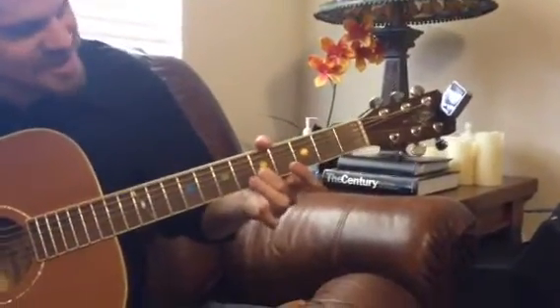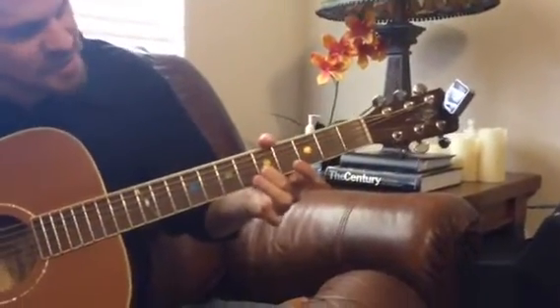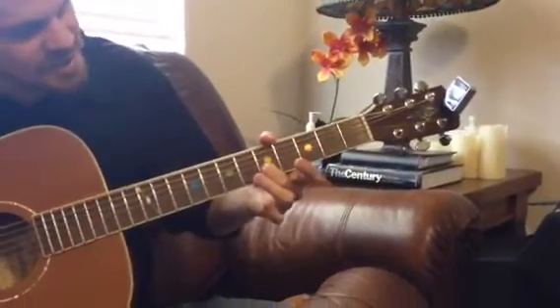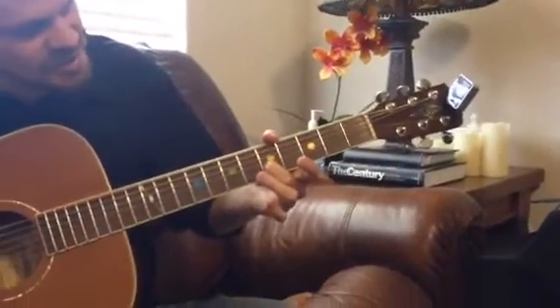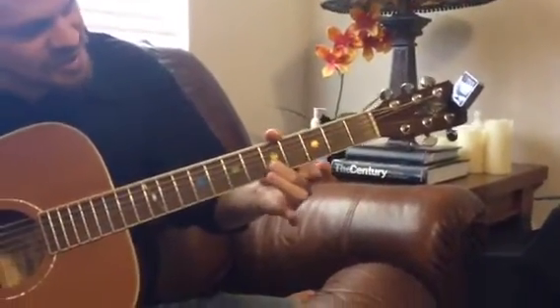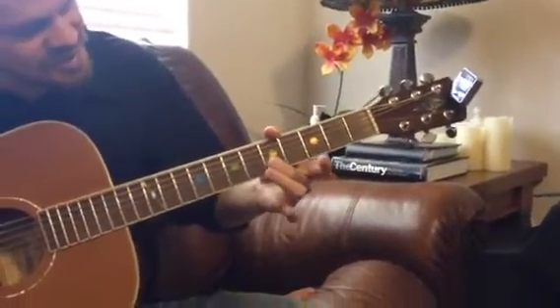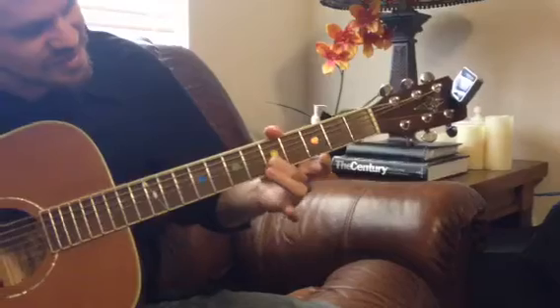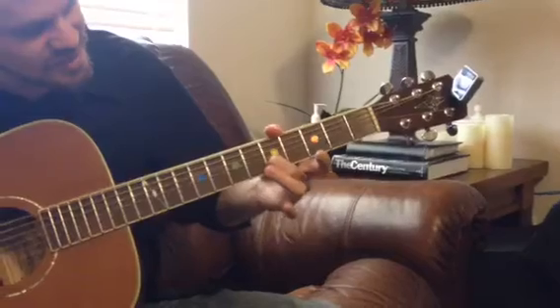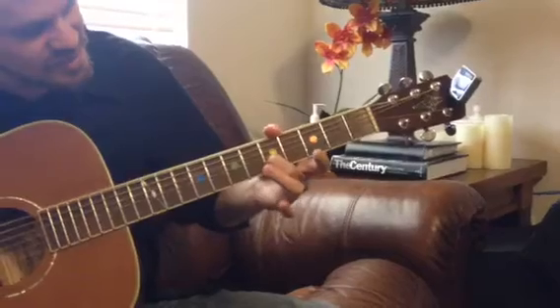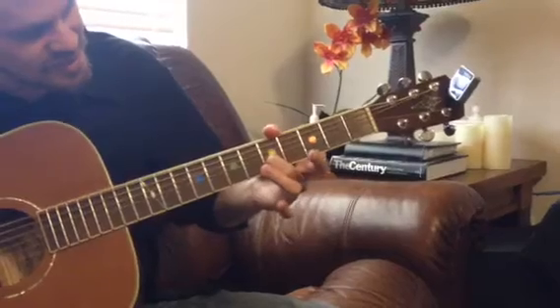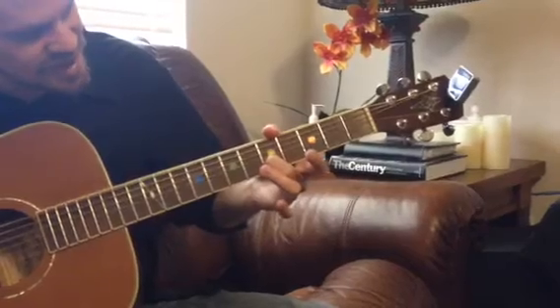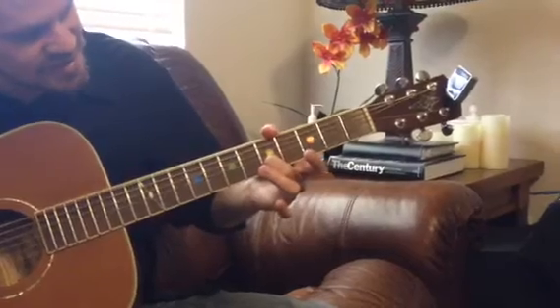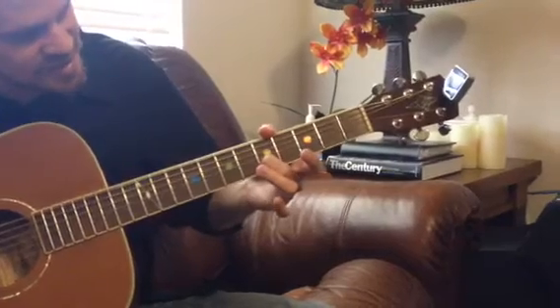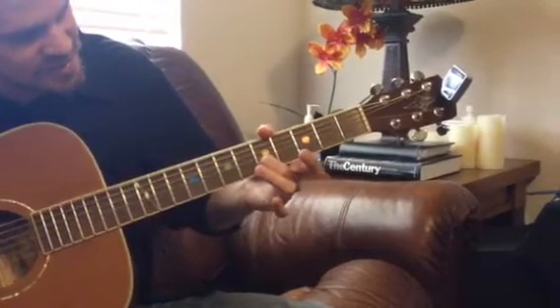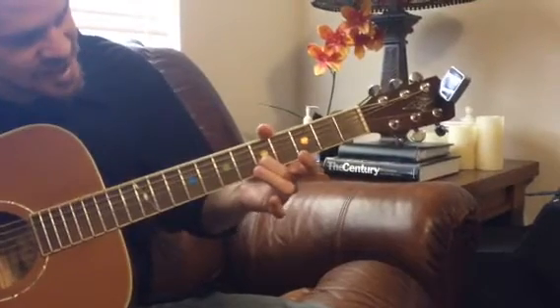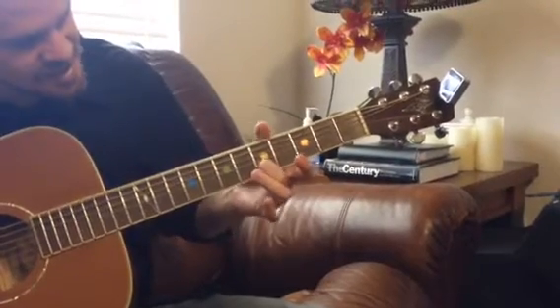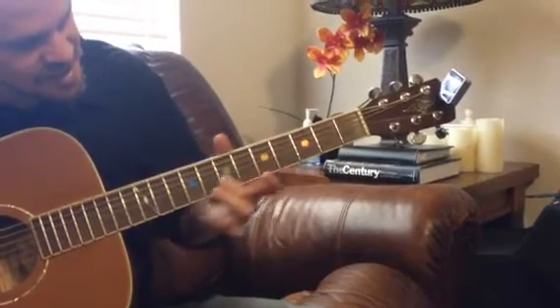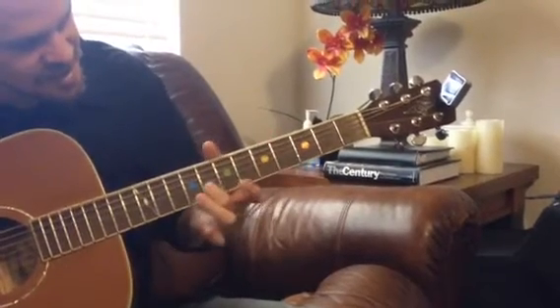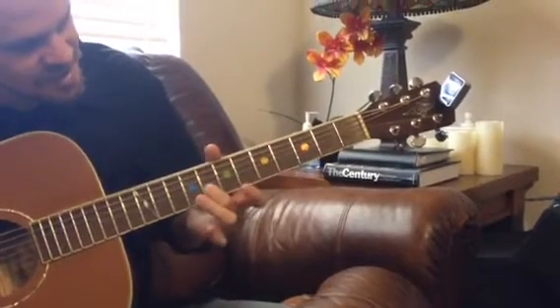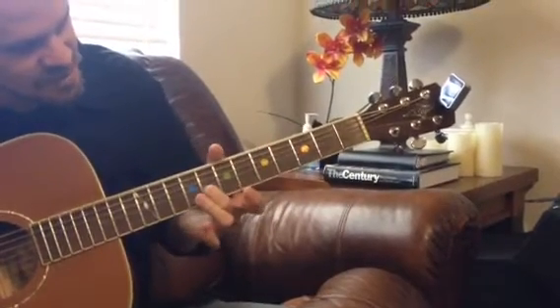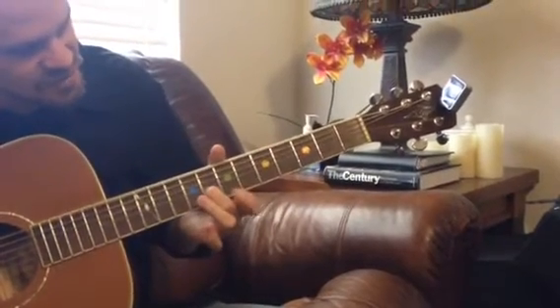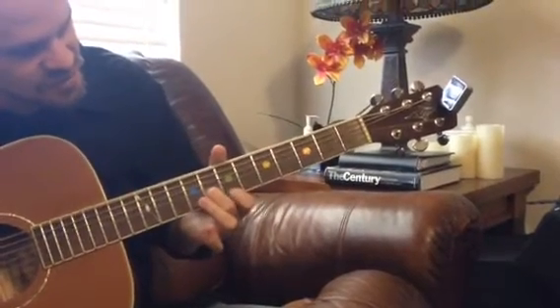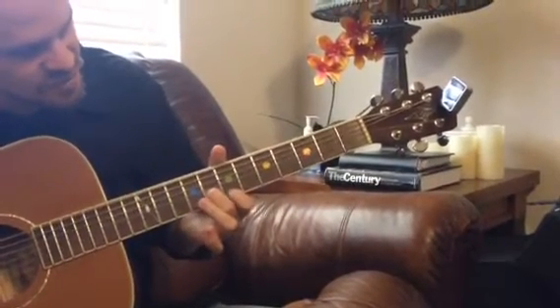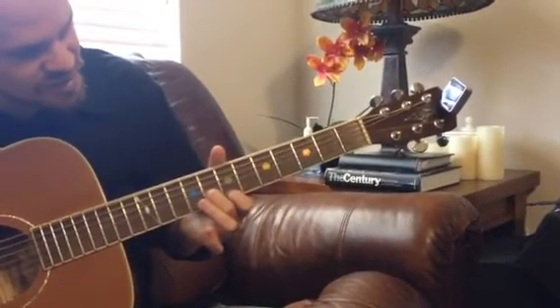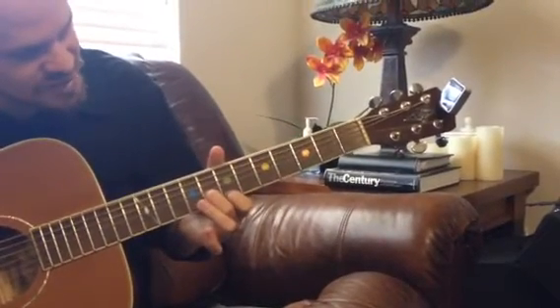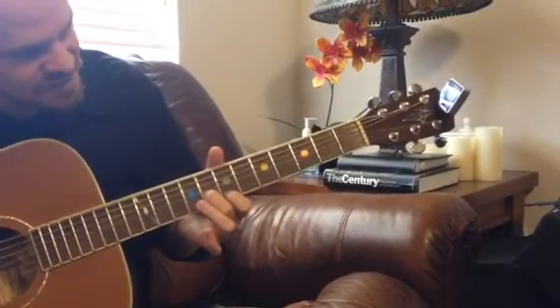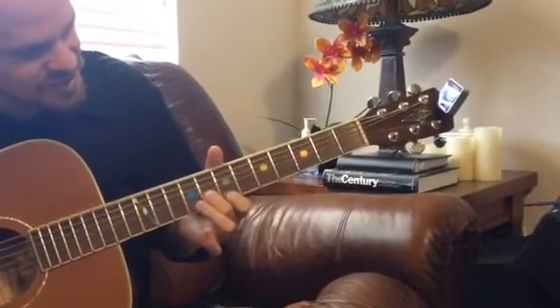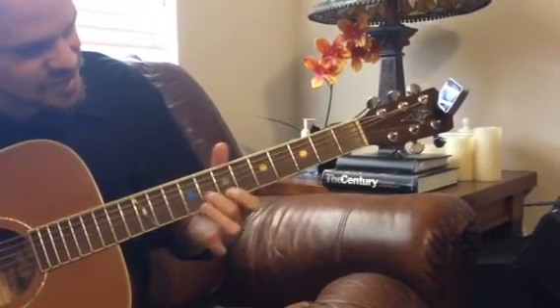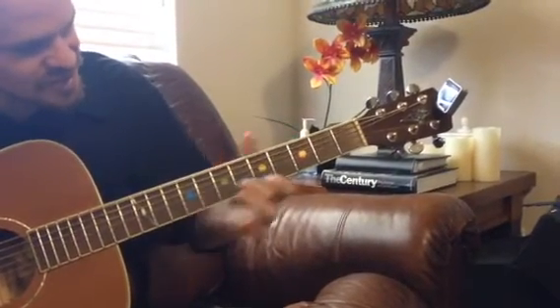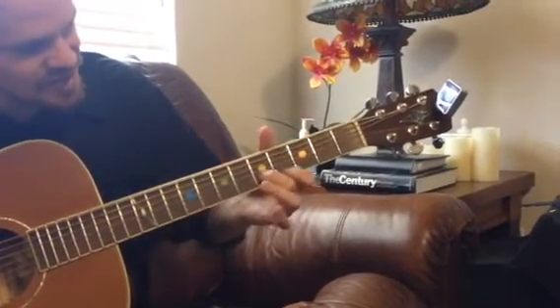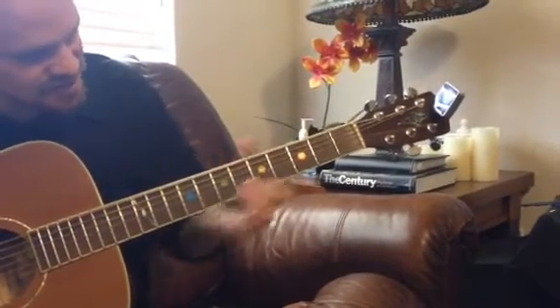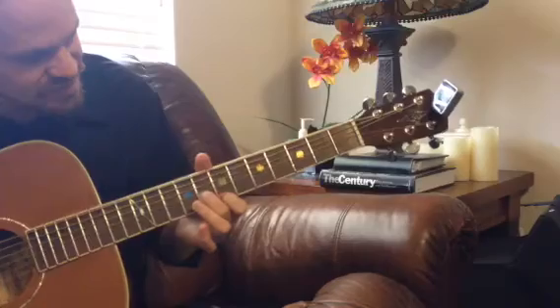Then from here, you're going to keep this finger down, slide up to 8, and you're going to put your first finger on 7, so it gets that sound...